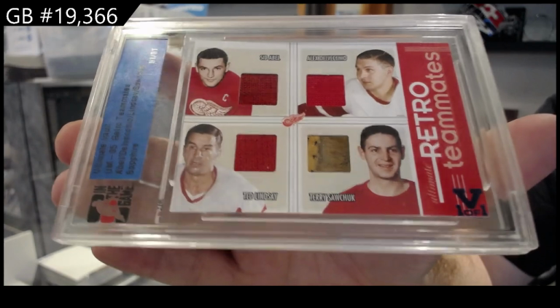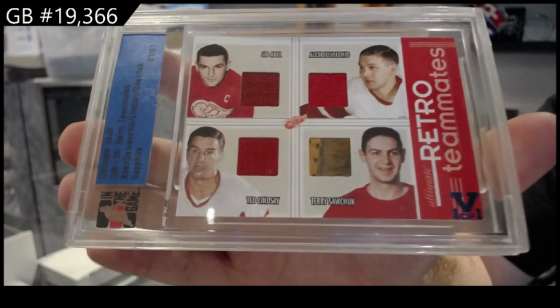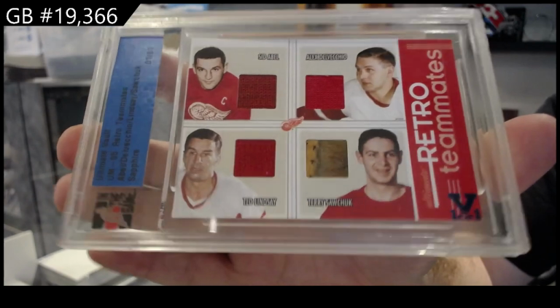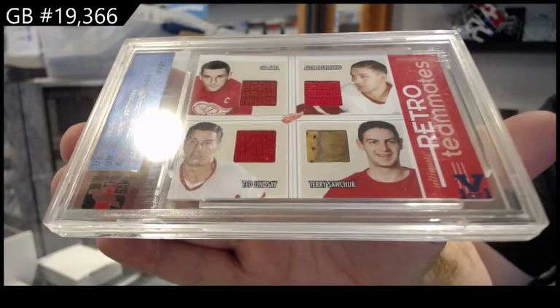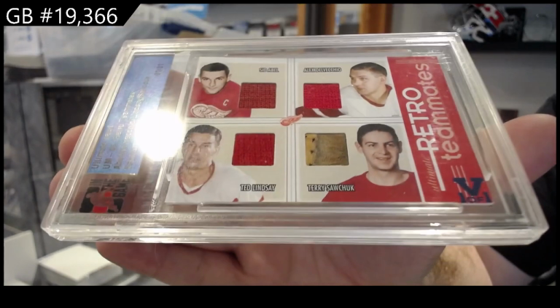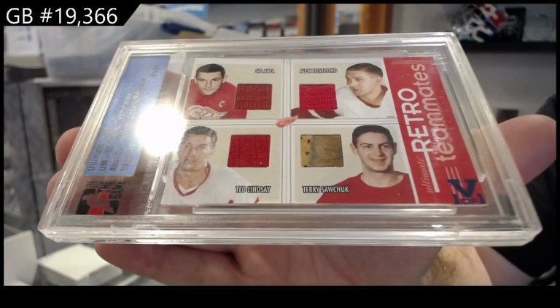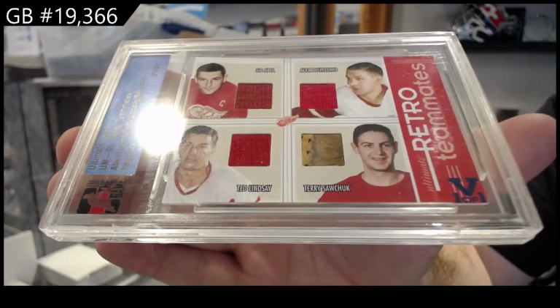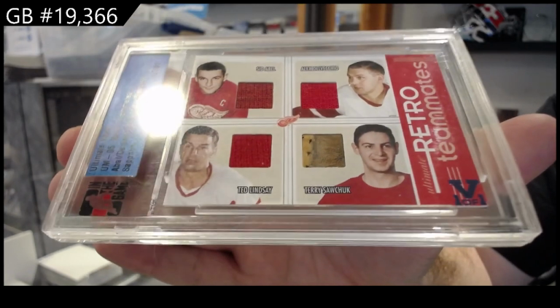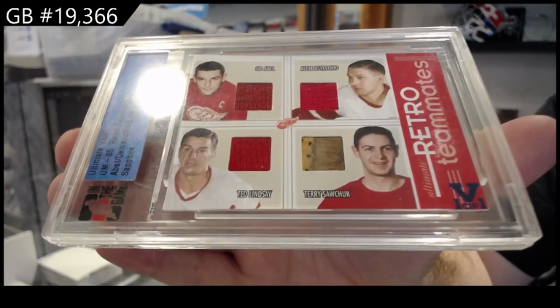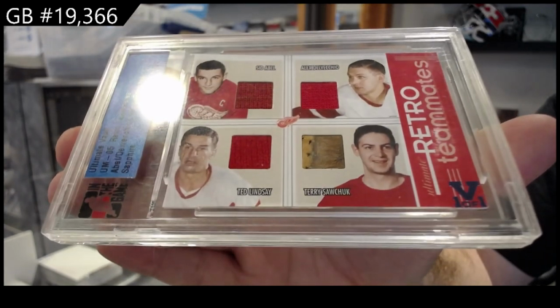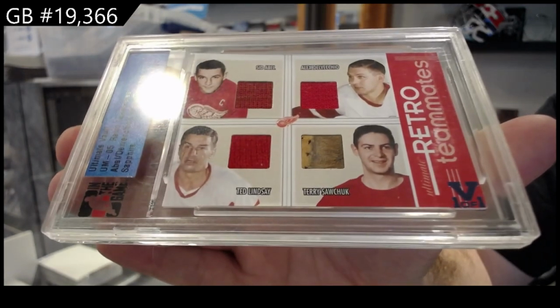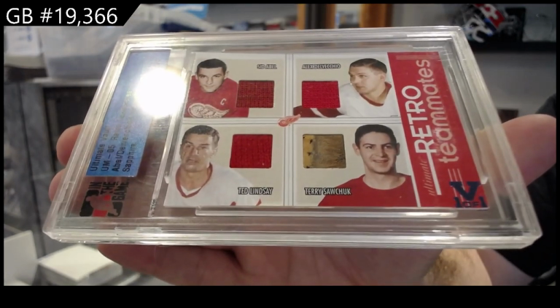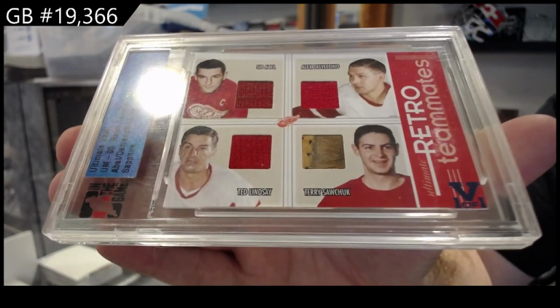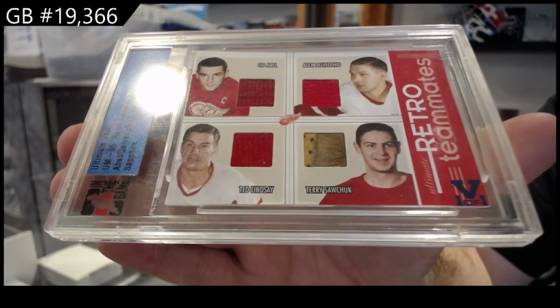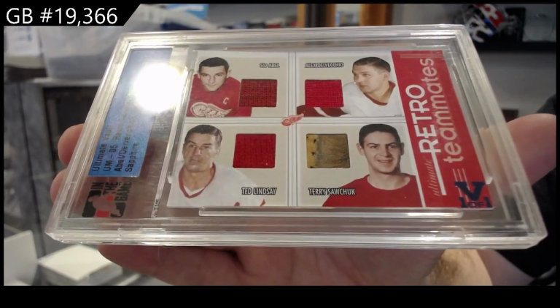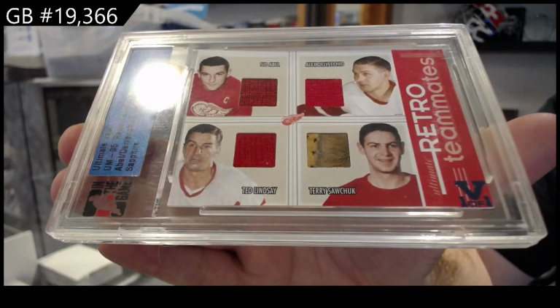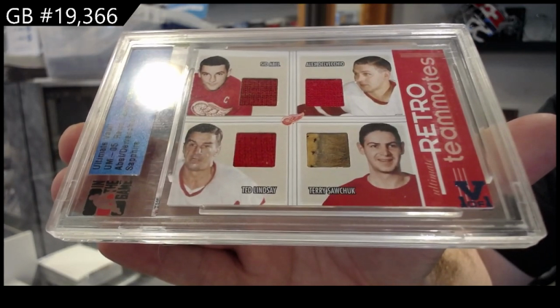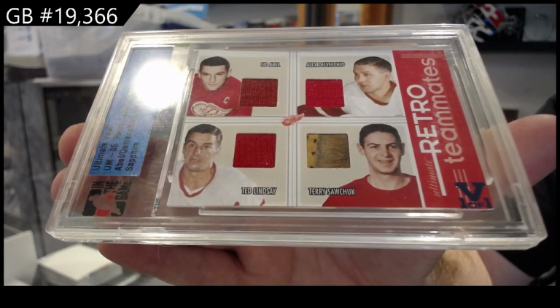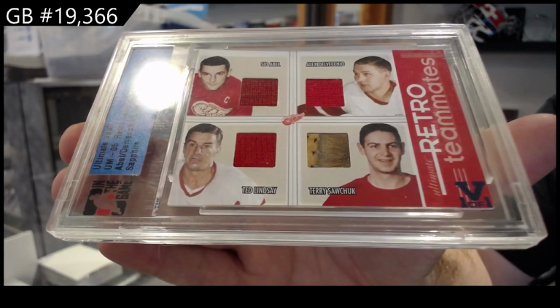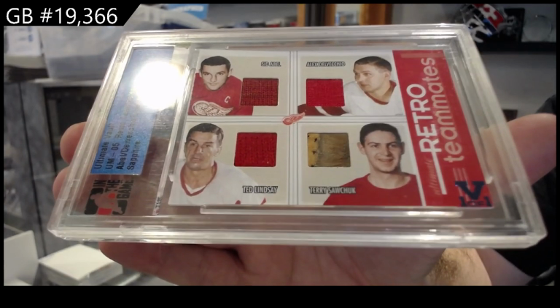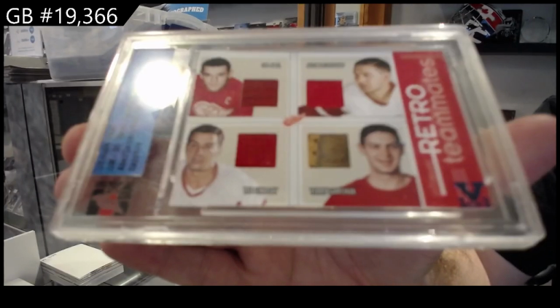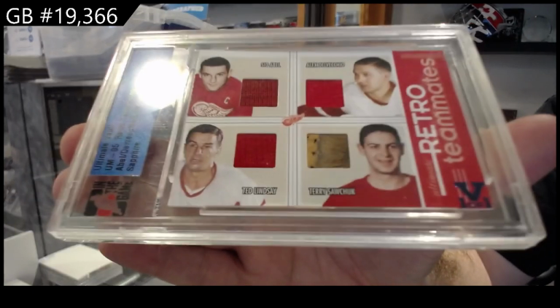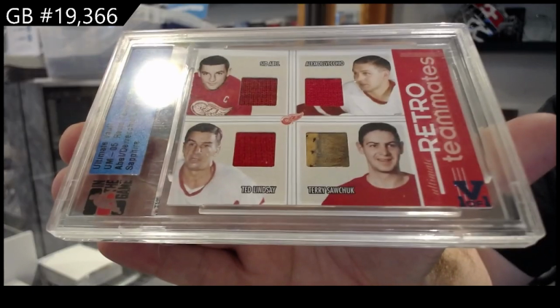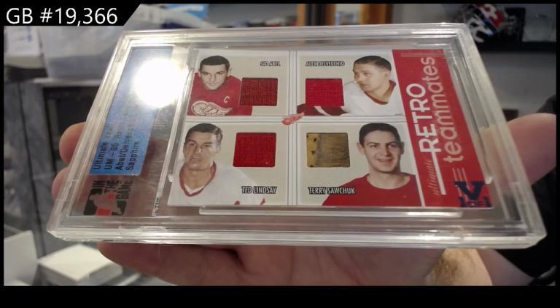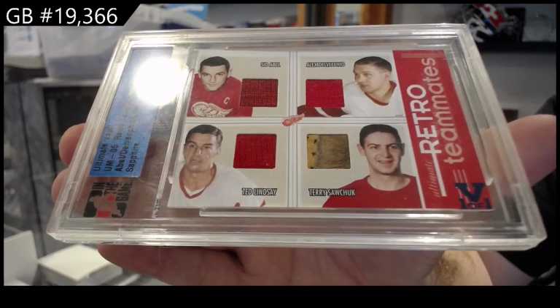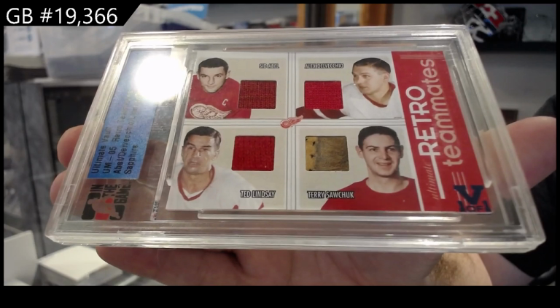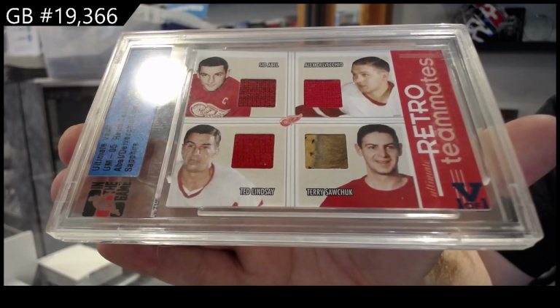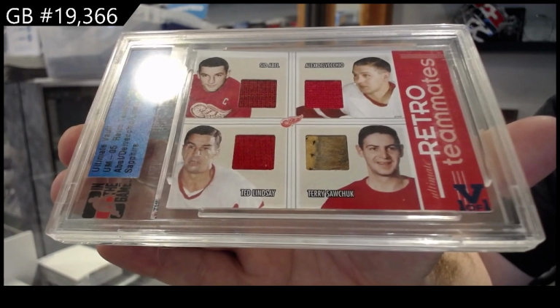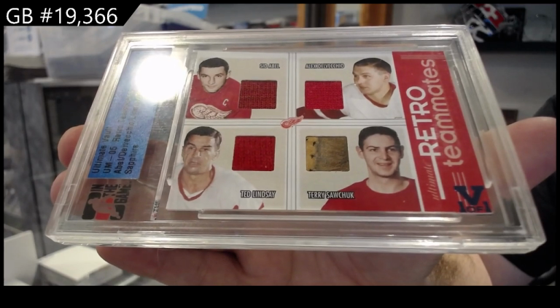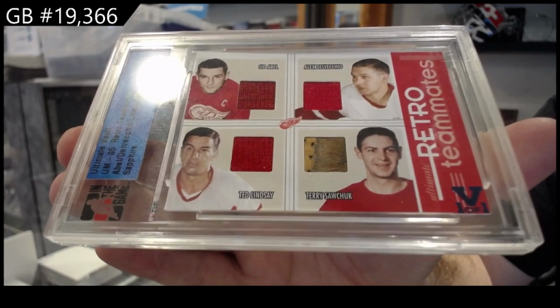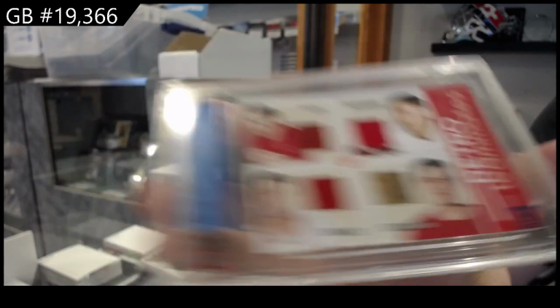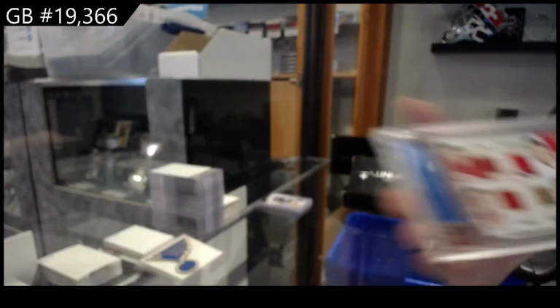That Sarchuk piece is nasty. That's super cool.